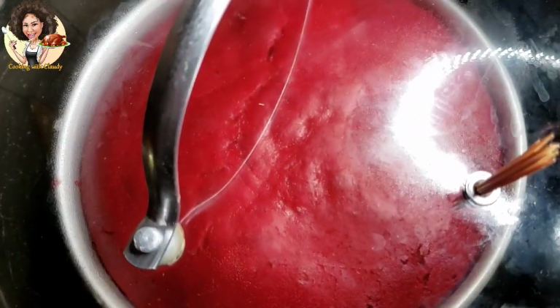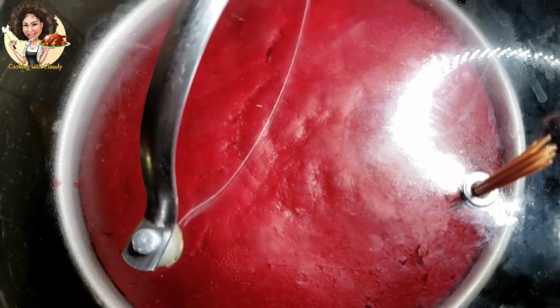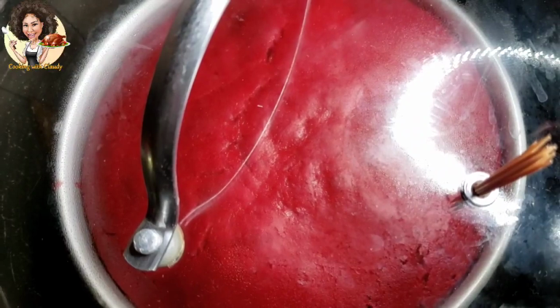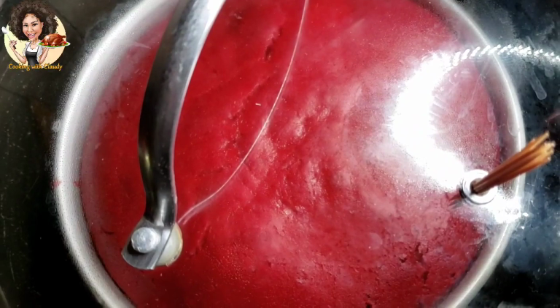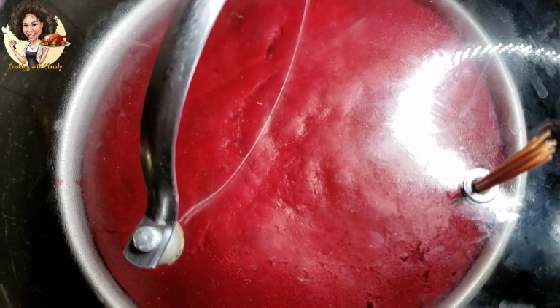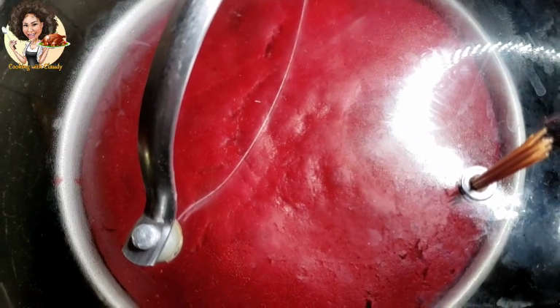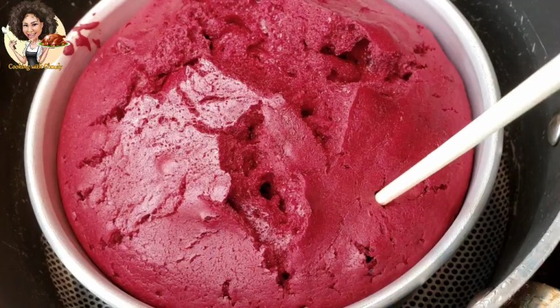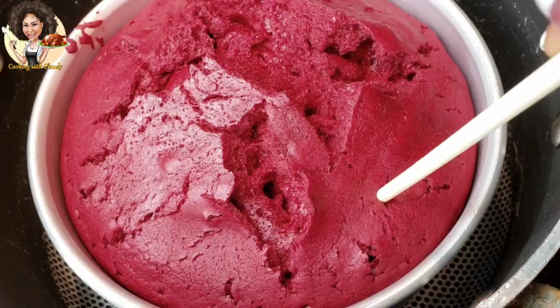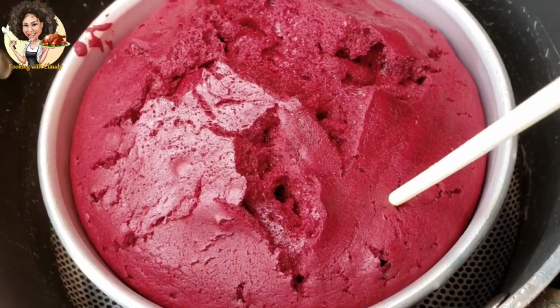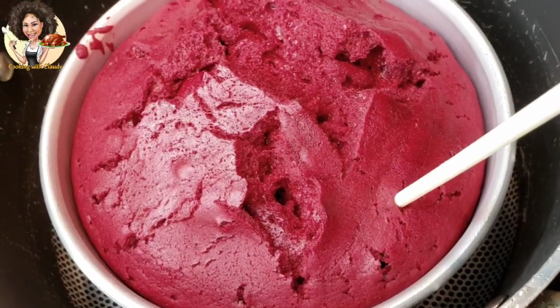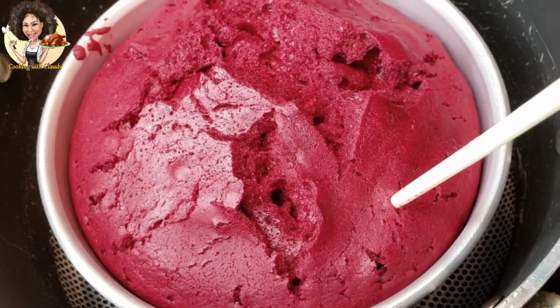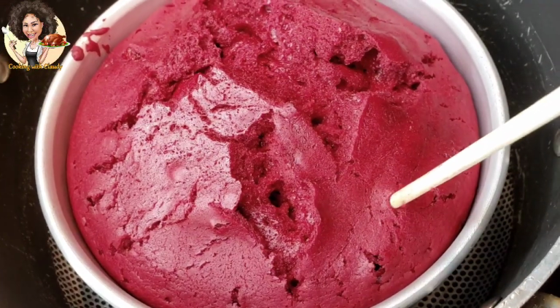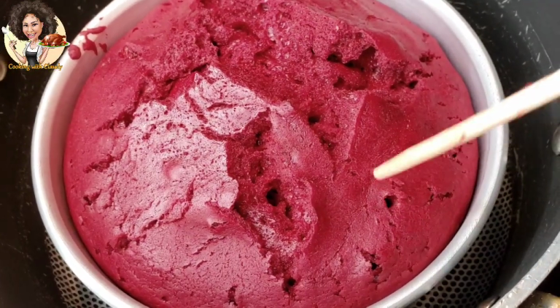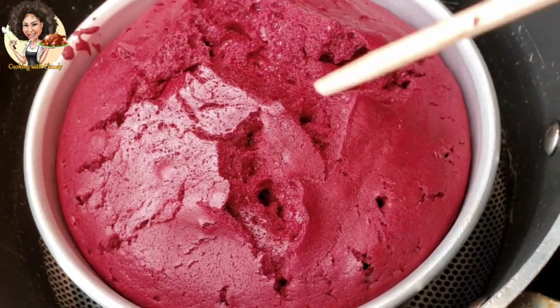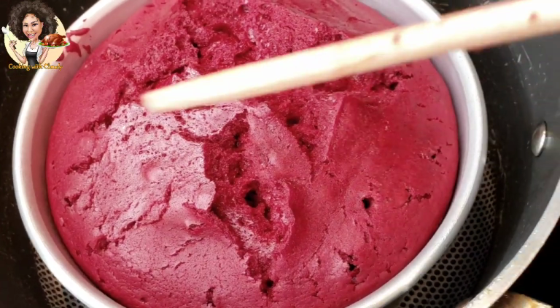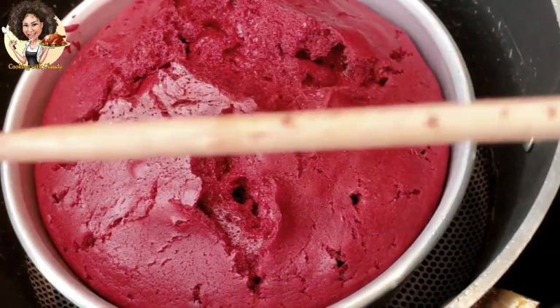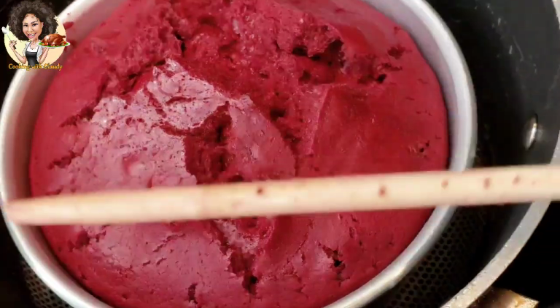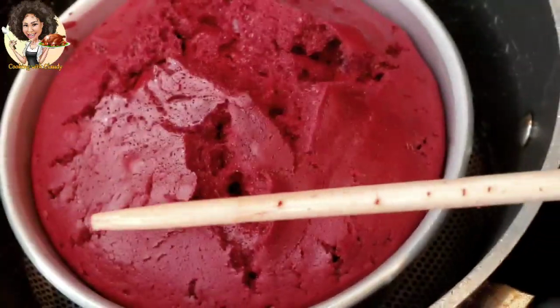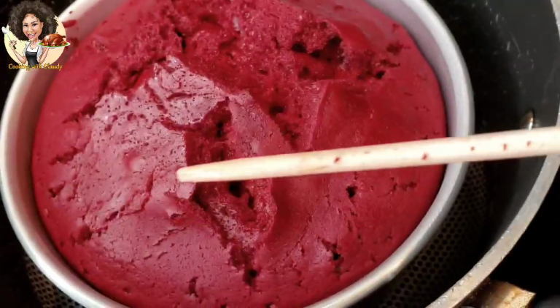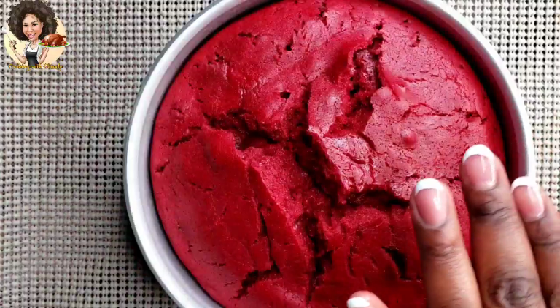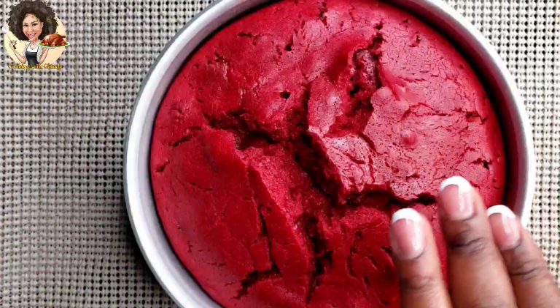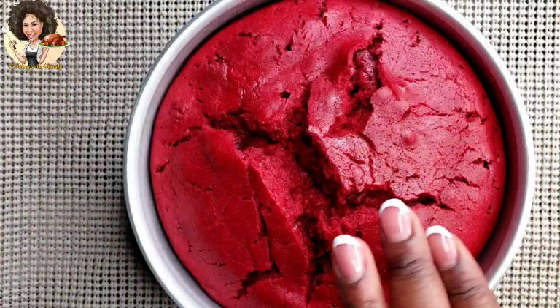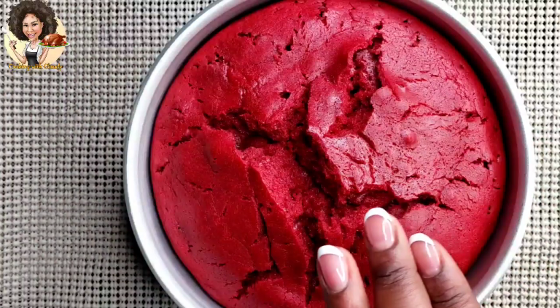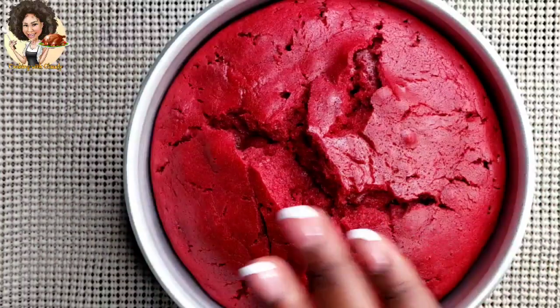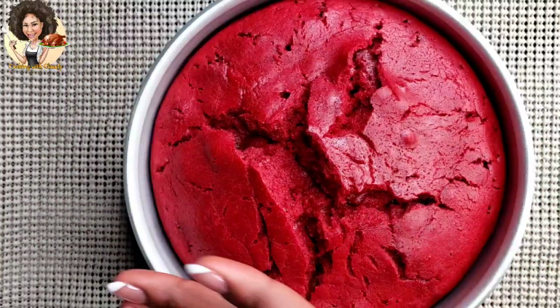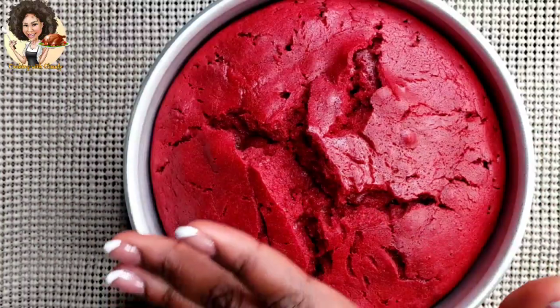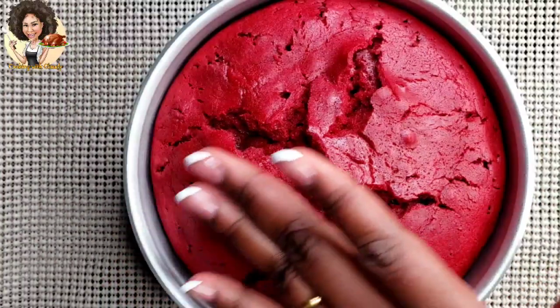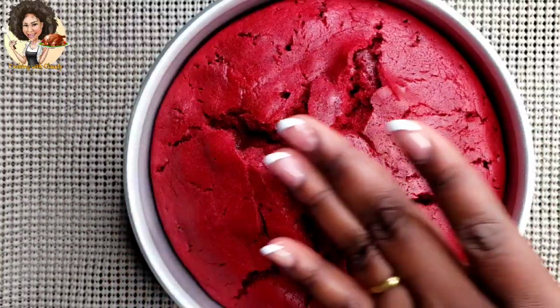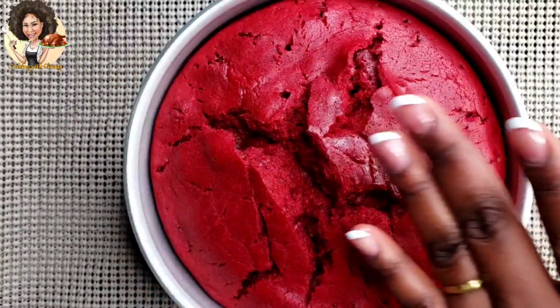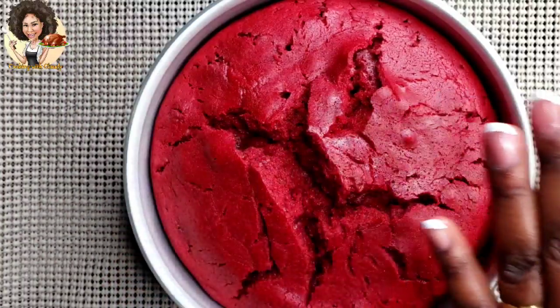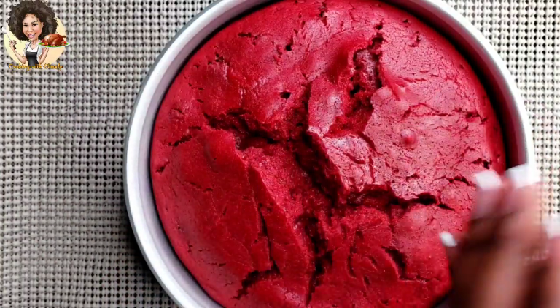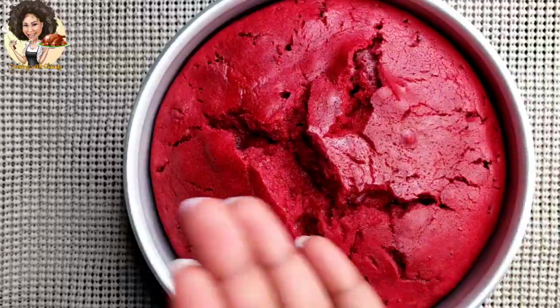The stick came out clean so the cake is ready. Just set it aside so that it cools off.